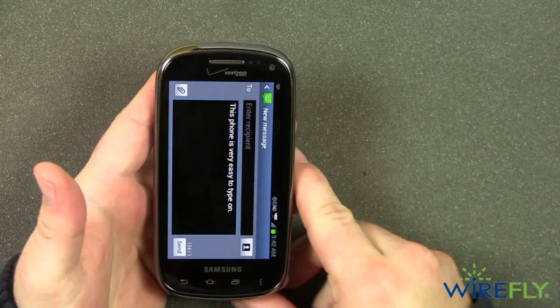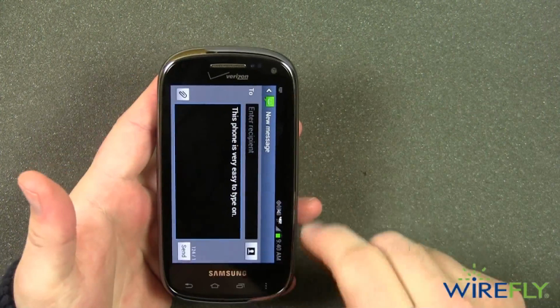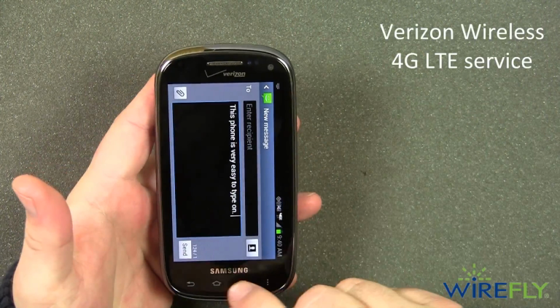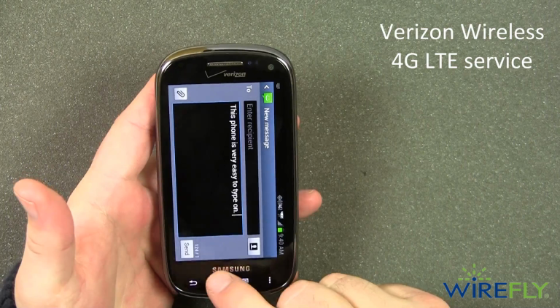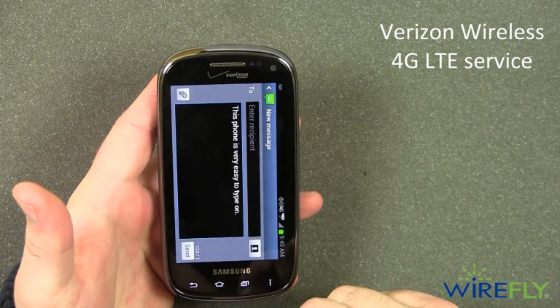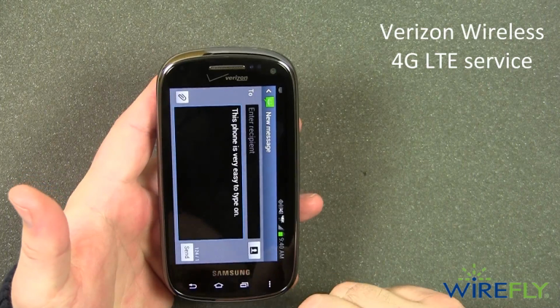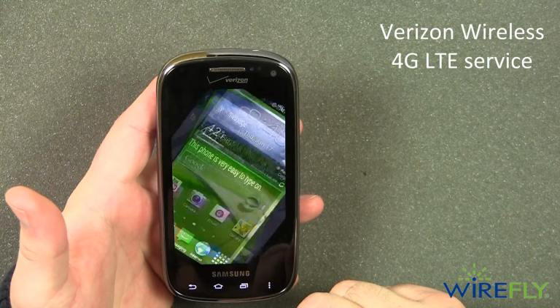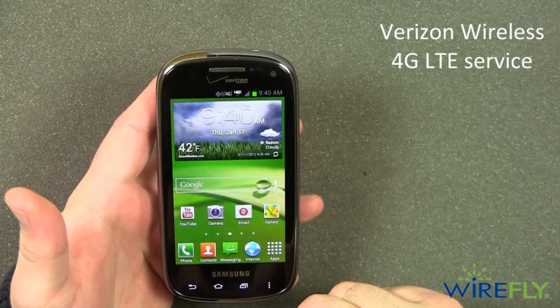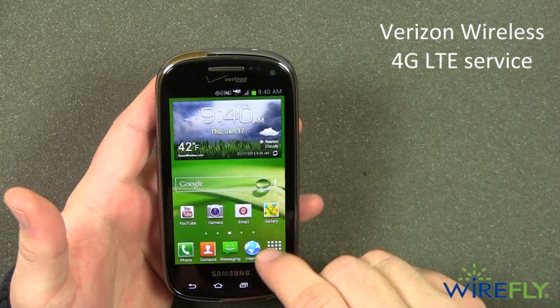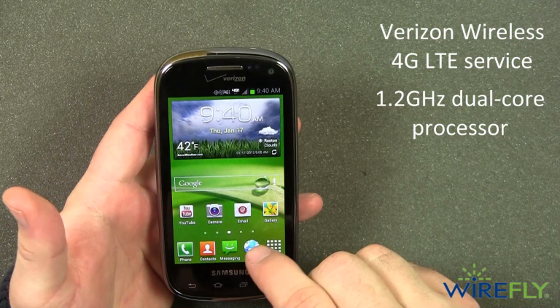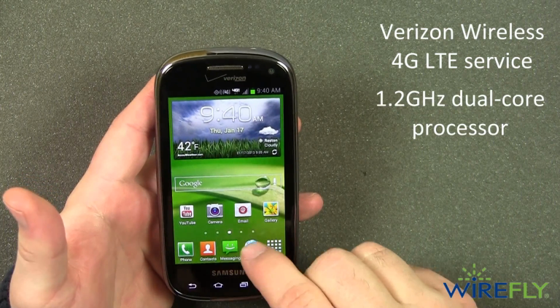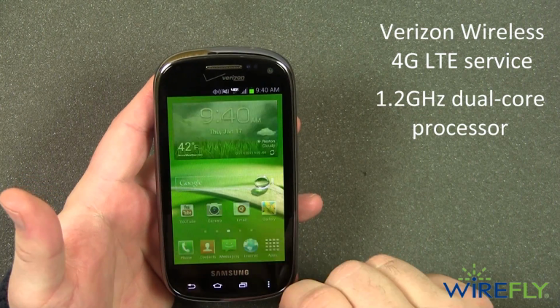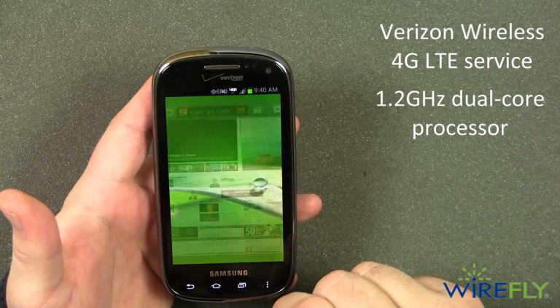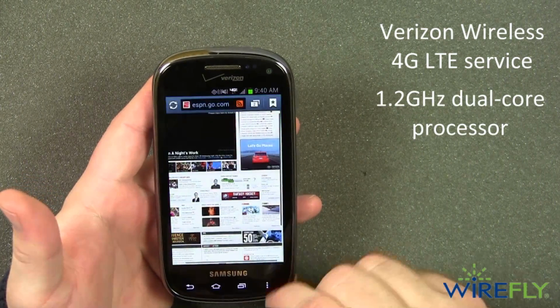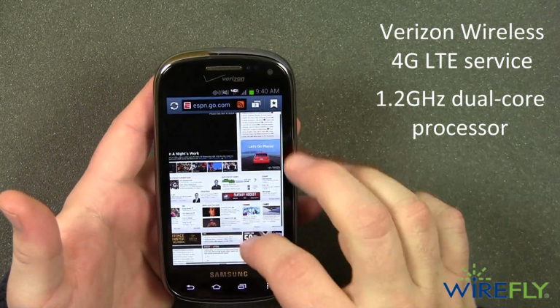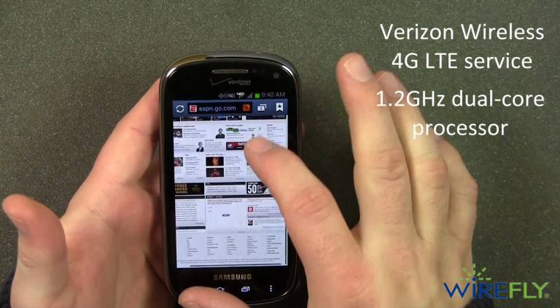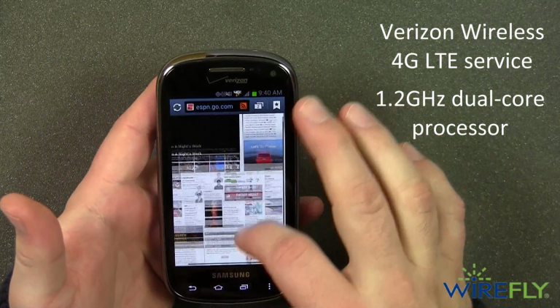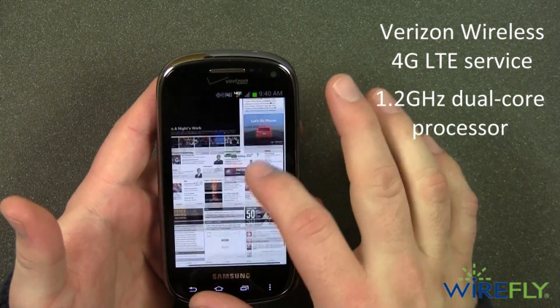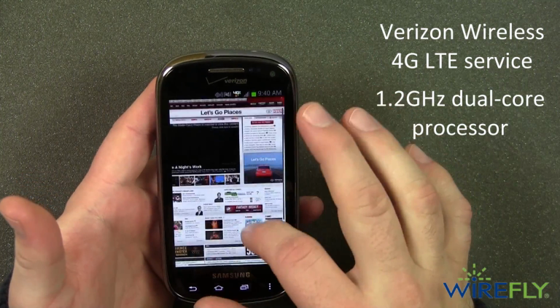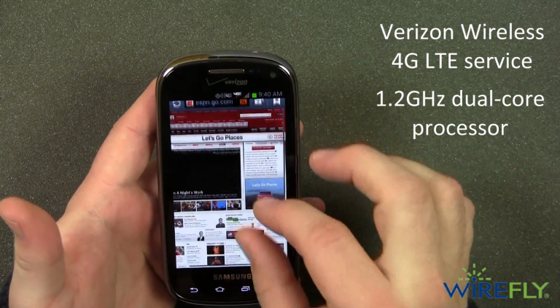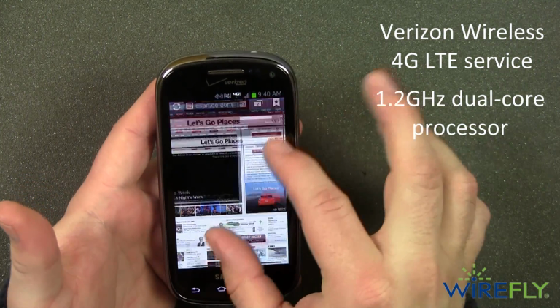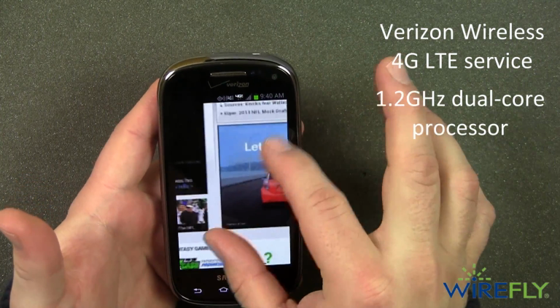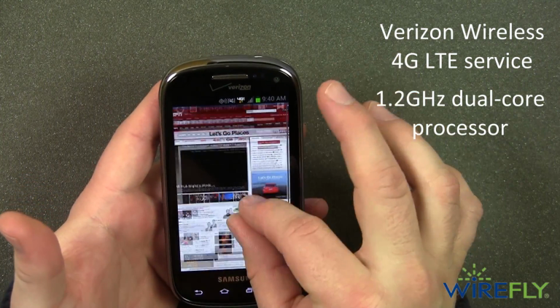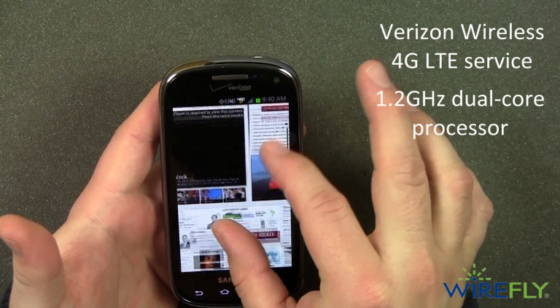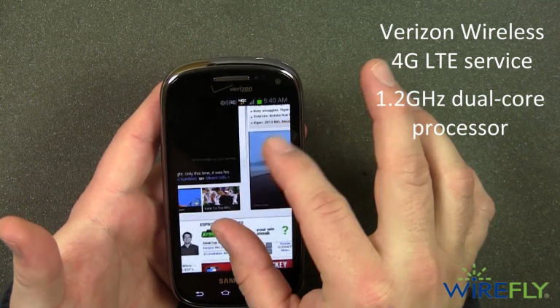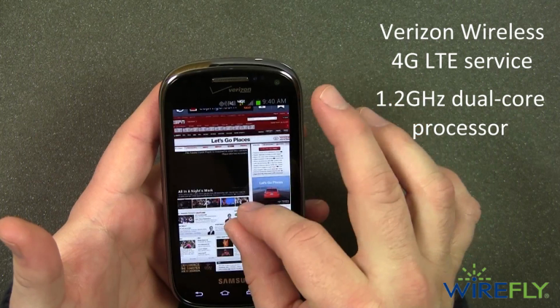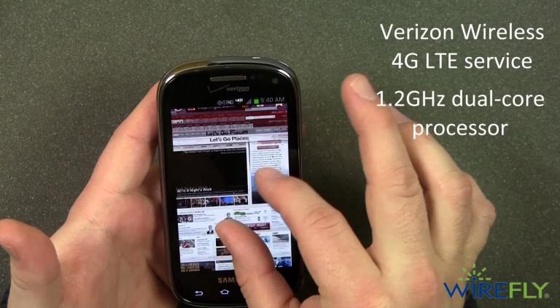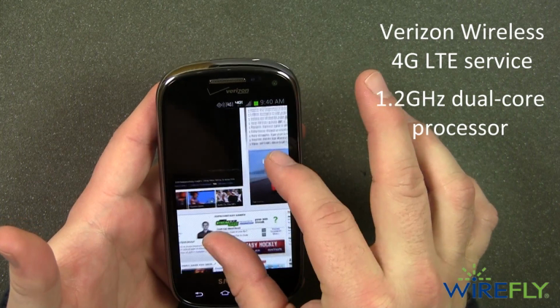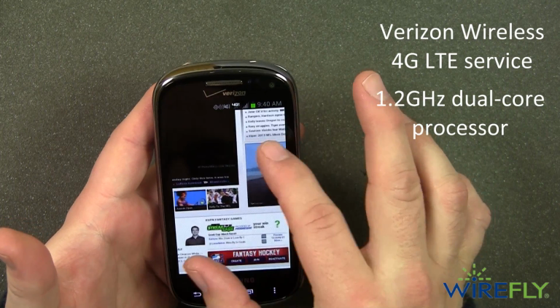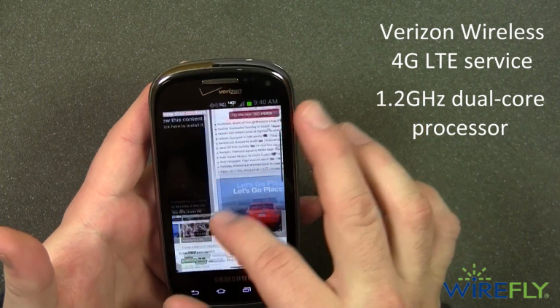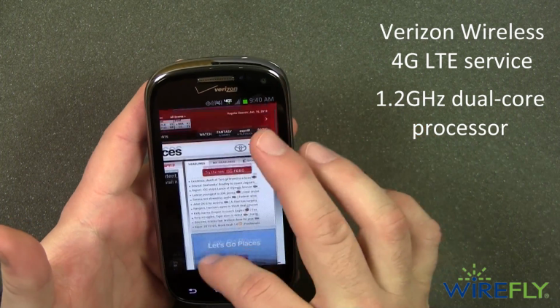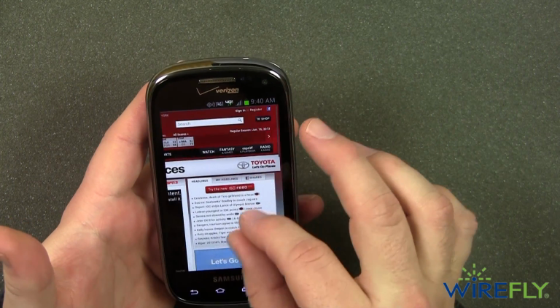The Verizon LTE network connection paired with the 1.2GHz dual-core processor makes sure that your web pages load fast and are very responsive.